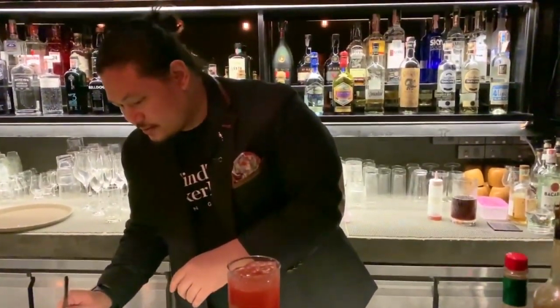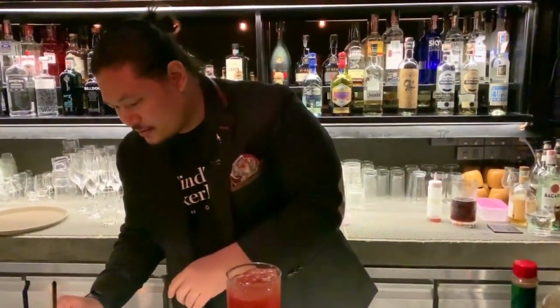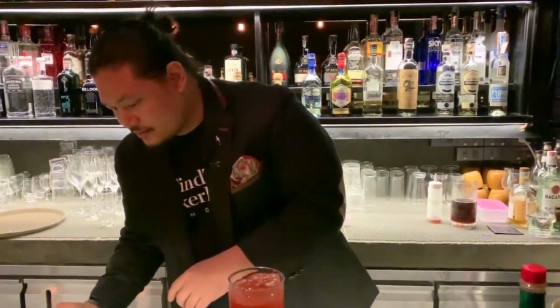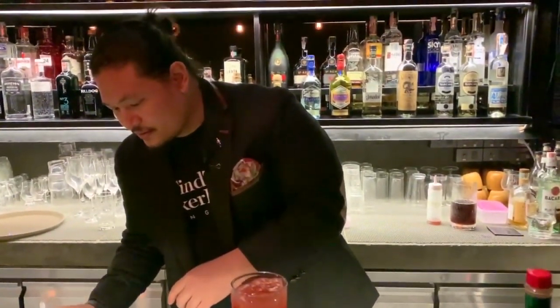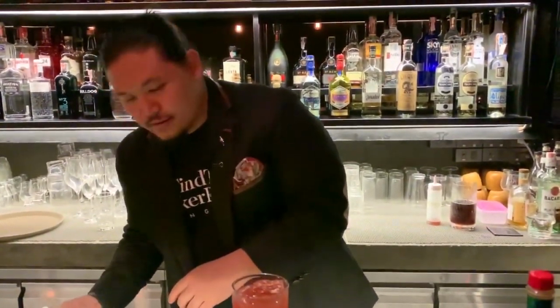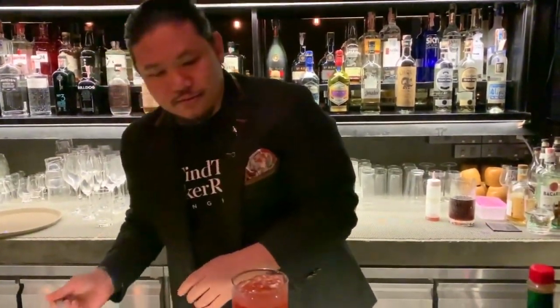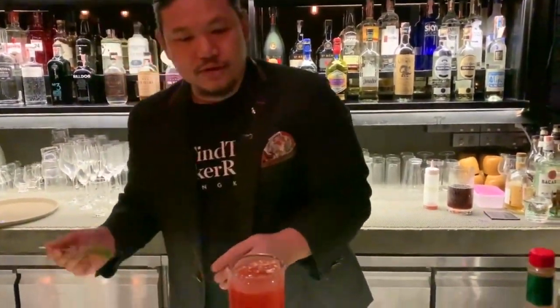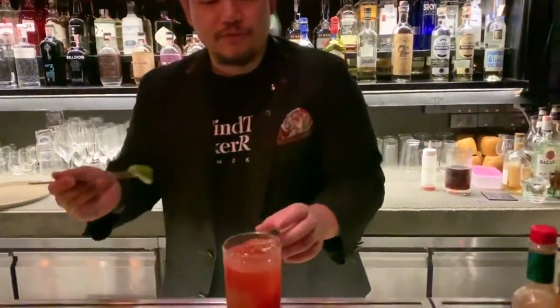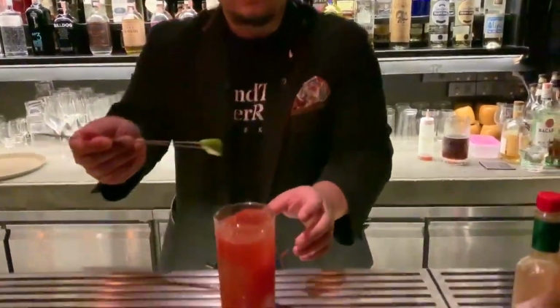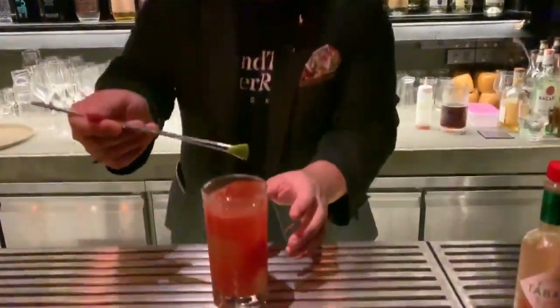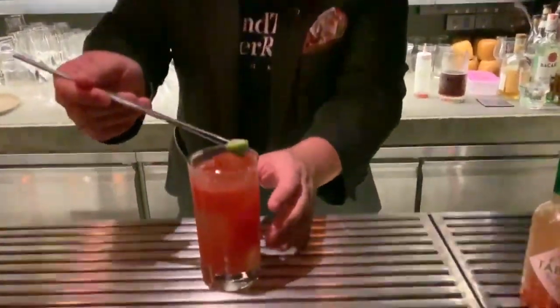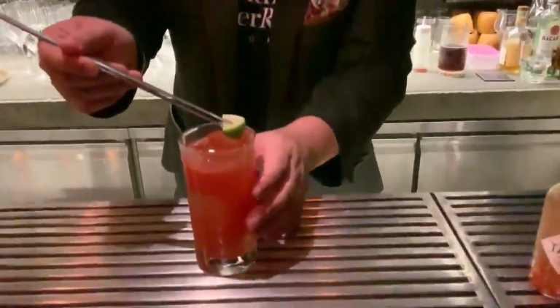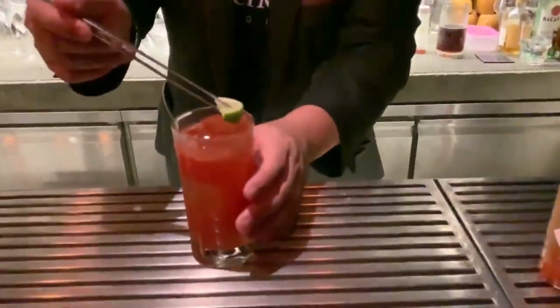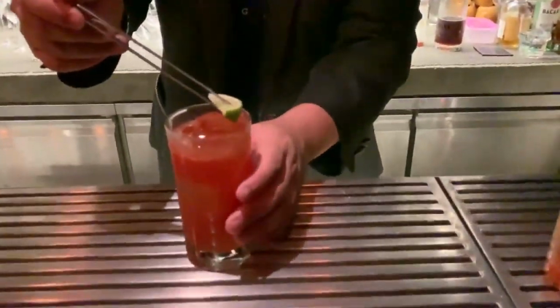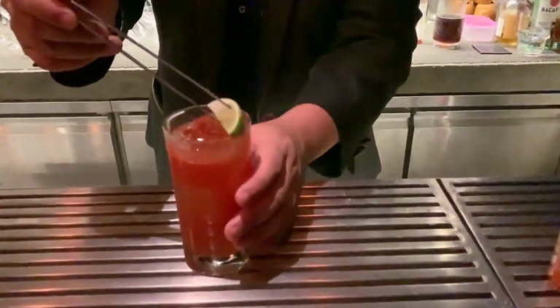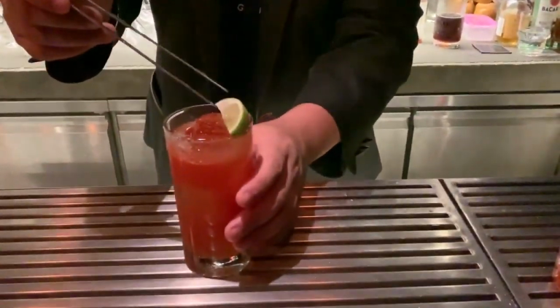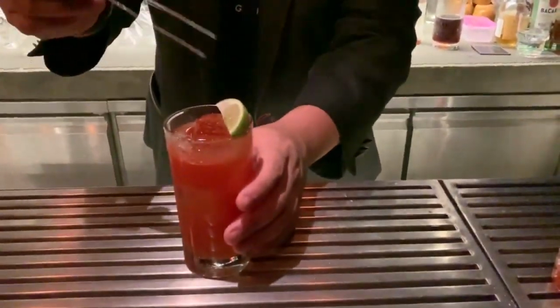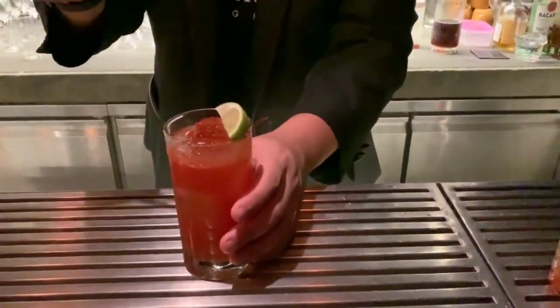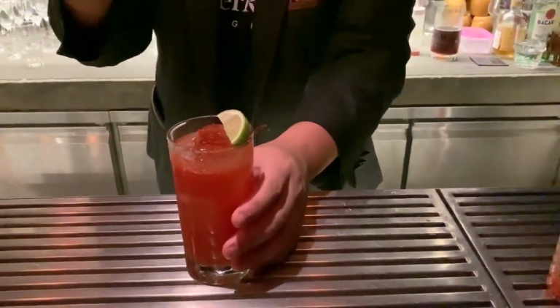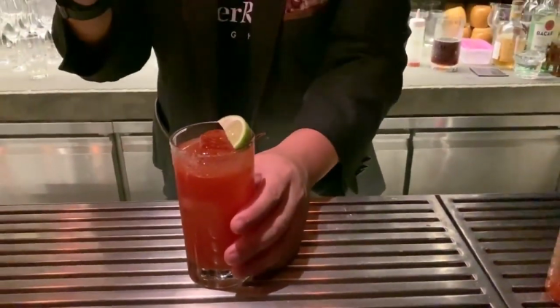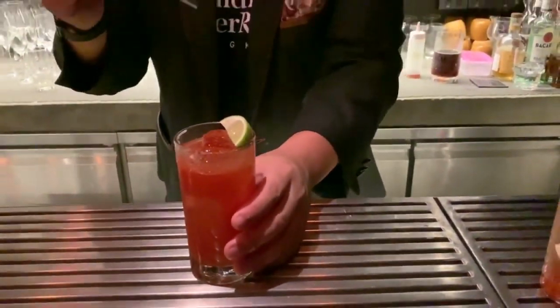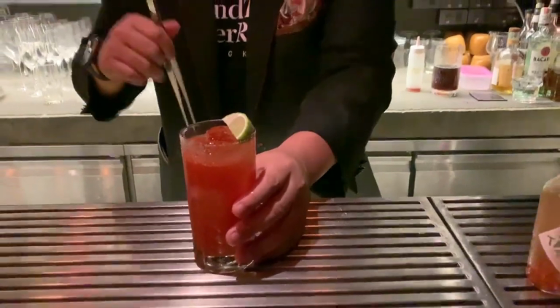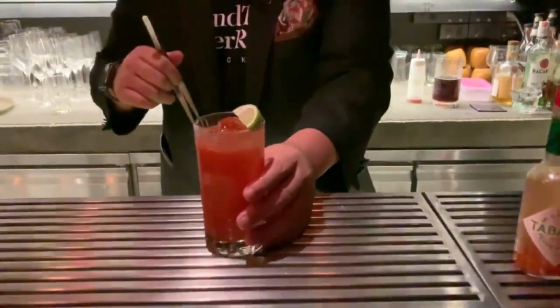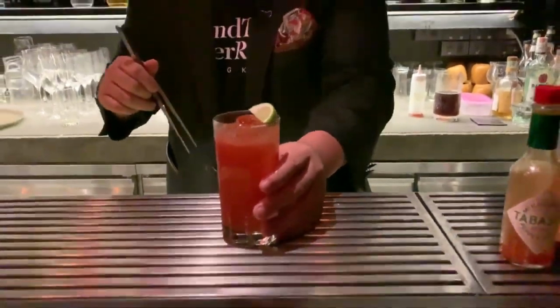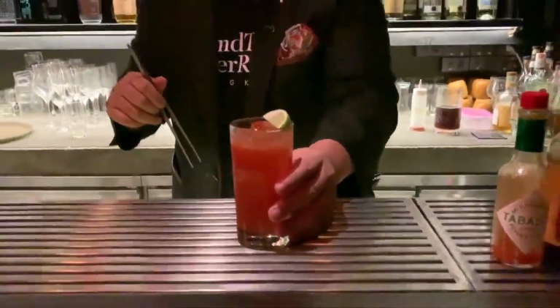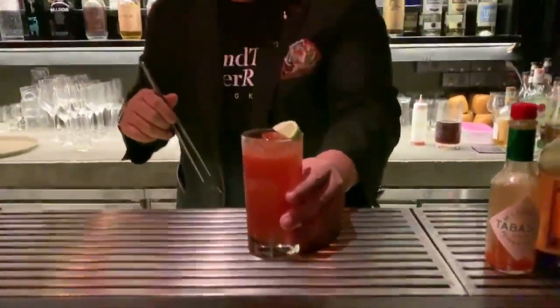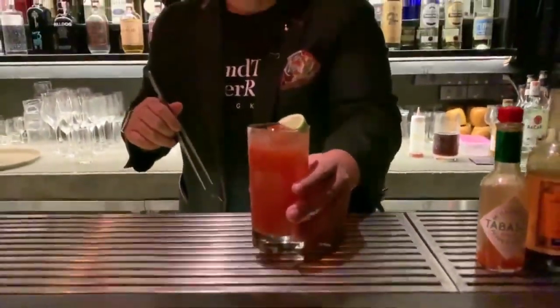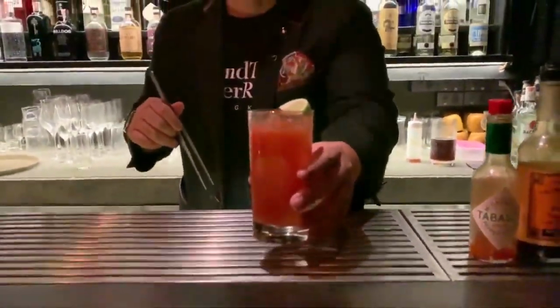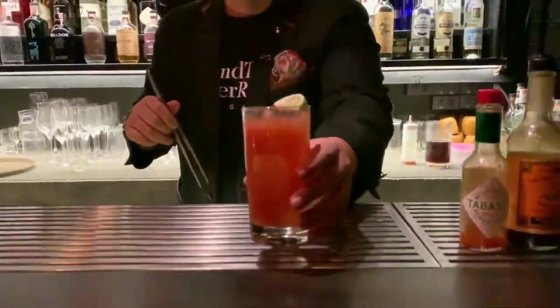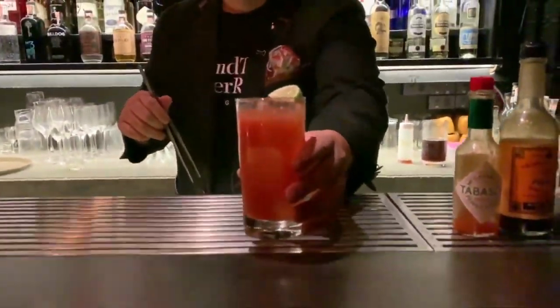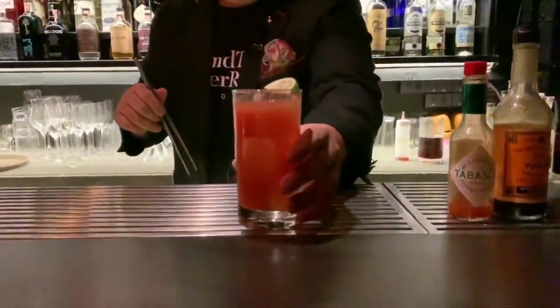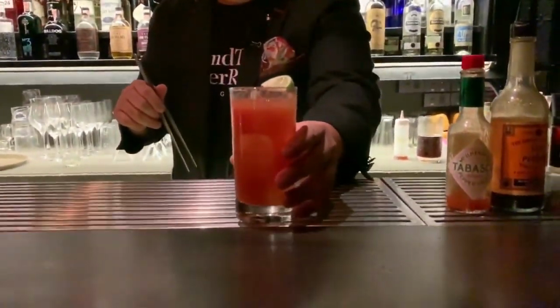Garnish with a wedge of lime — here is the classic Bloody Mary.